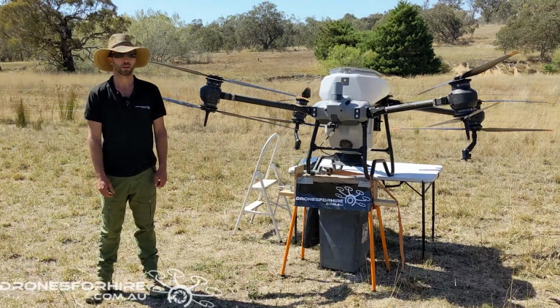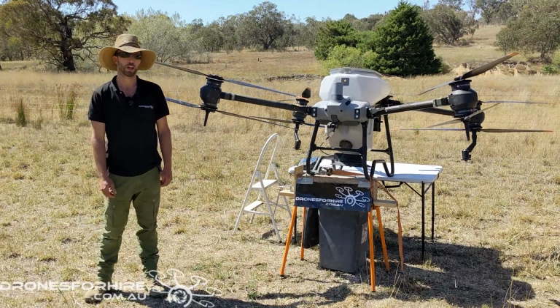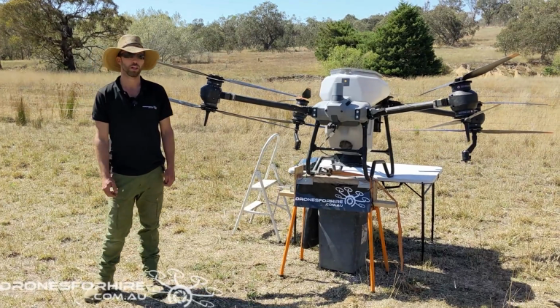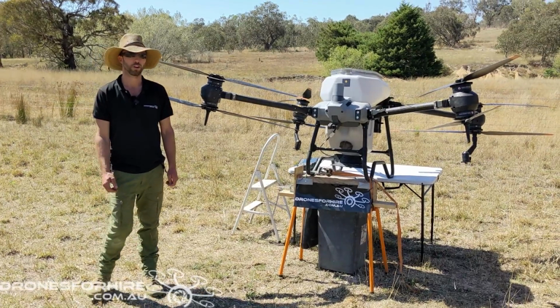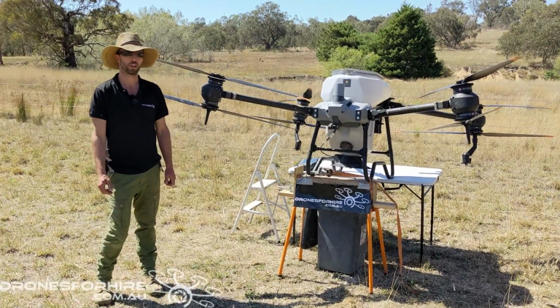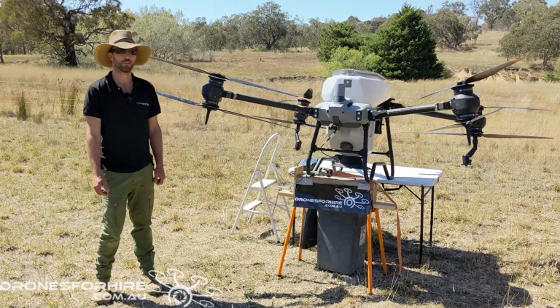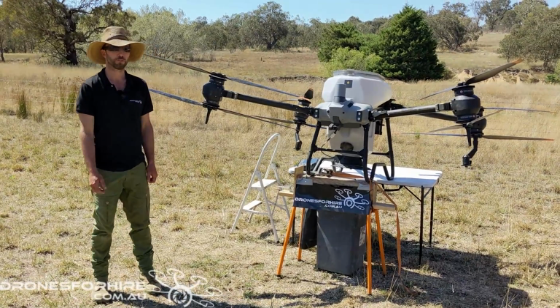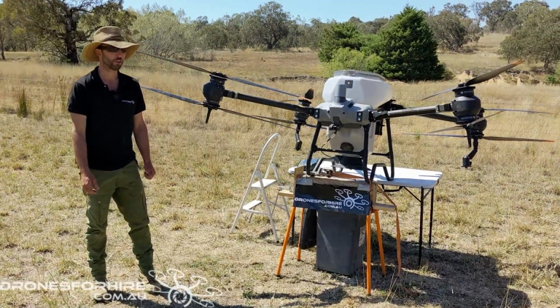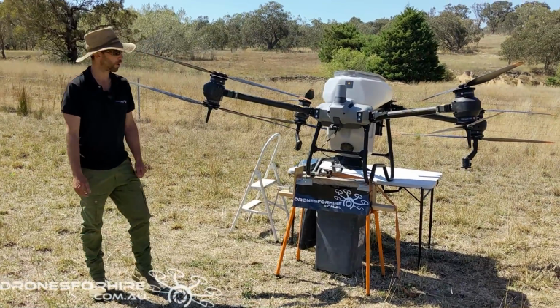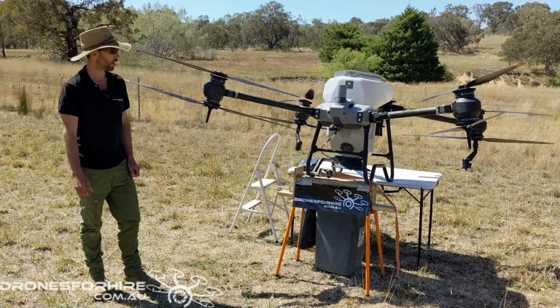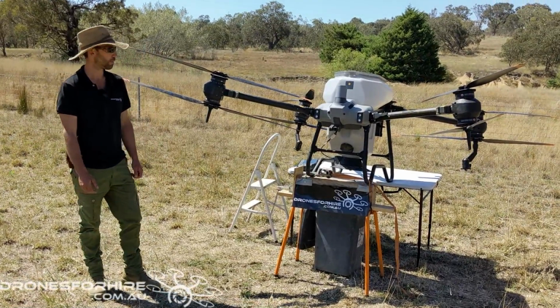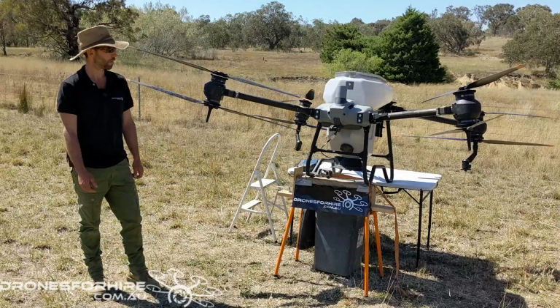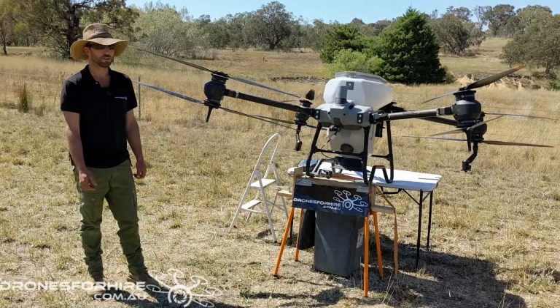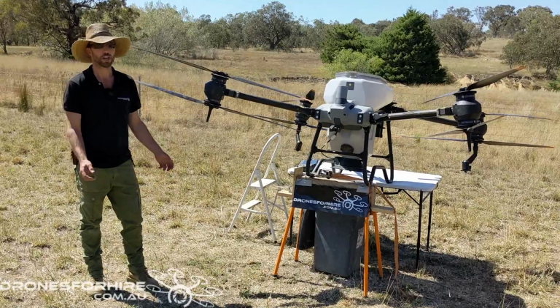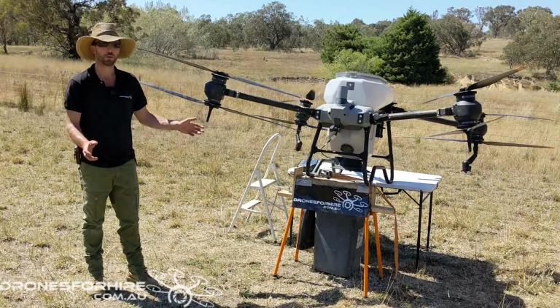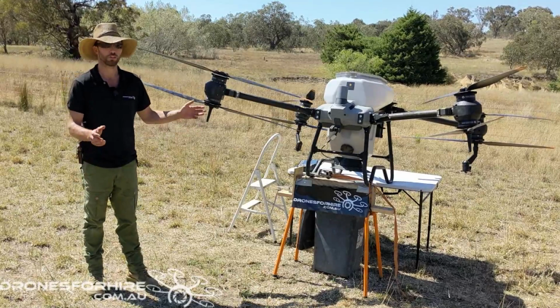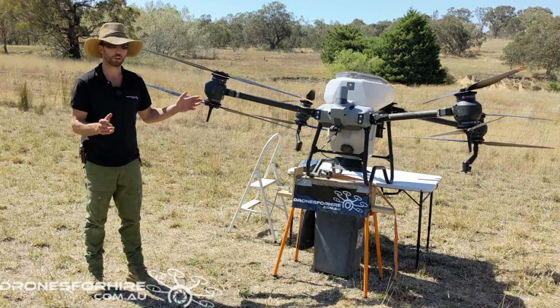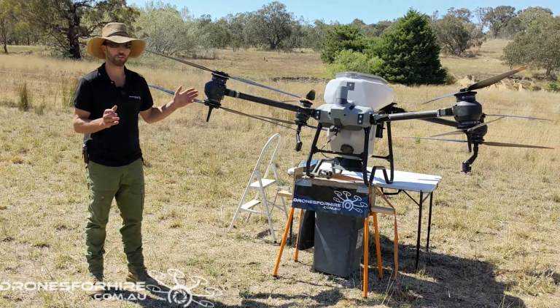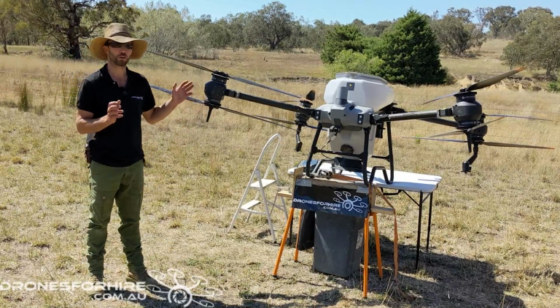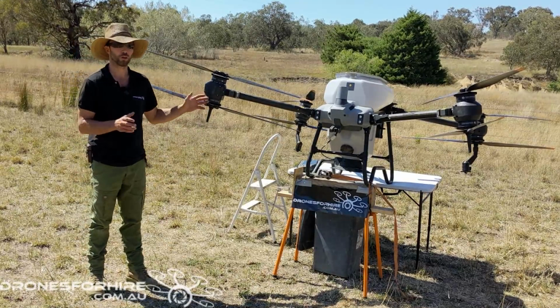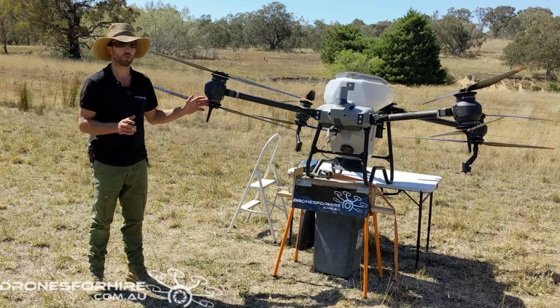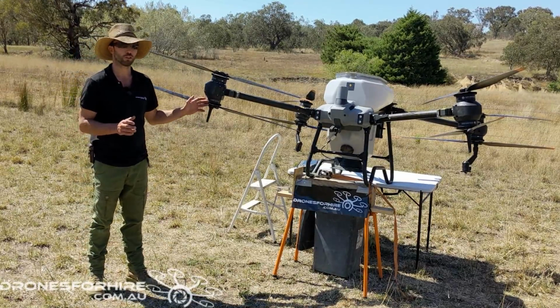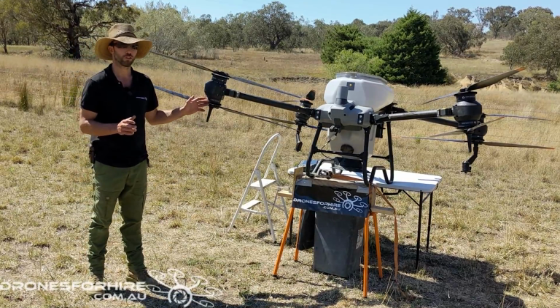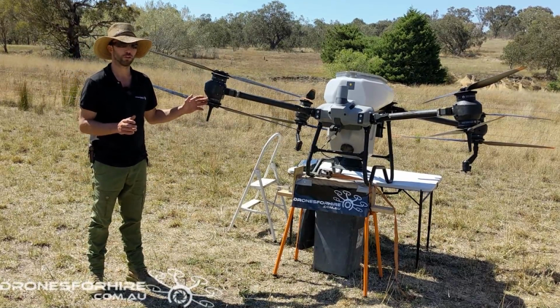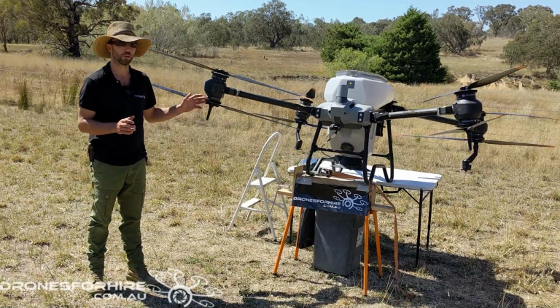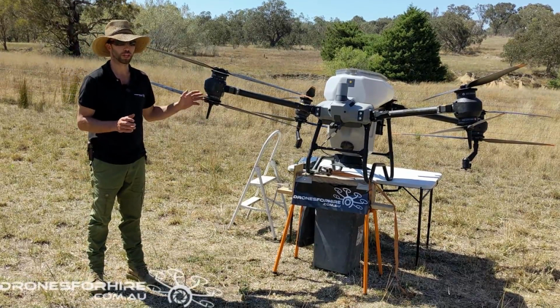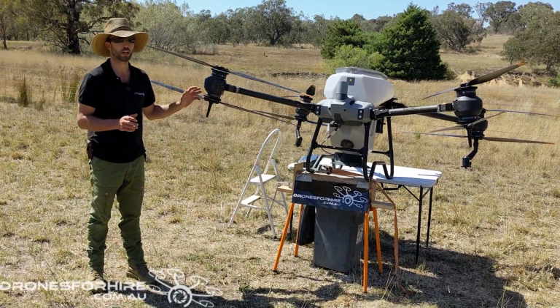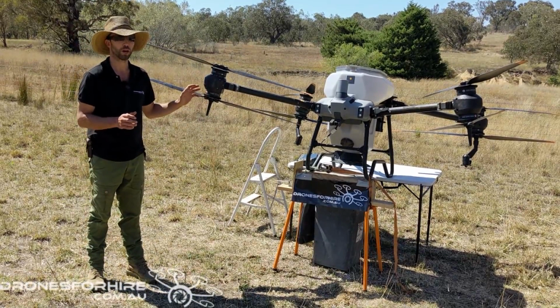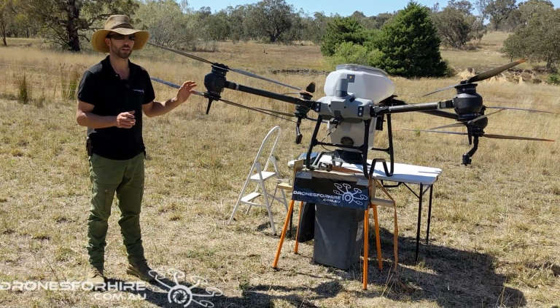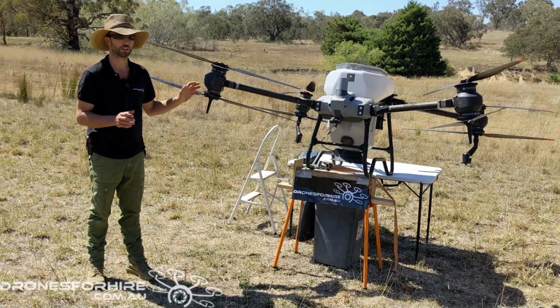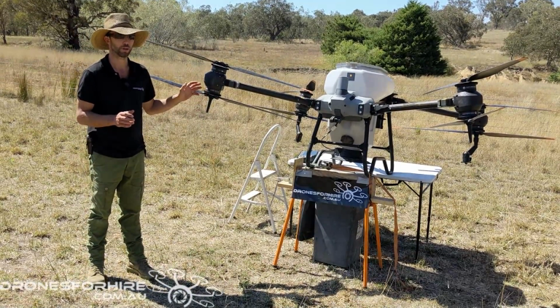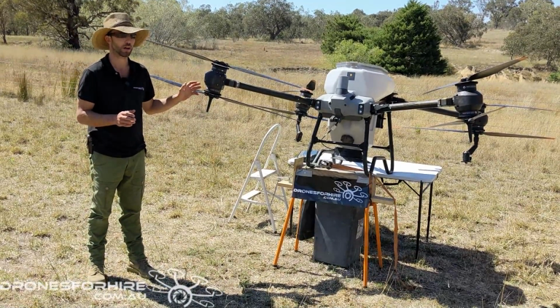G'day, it's Oscar here from Drones for Hire. Today we're just going to do a quick walkthrough on calibrating your spreader.